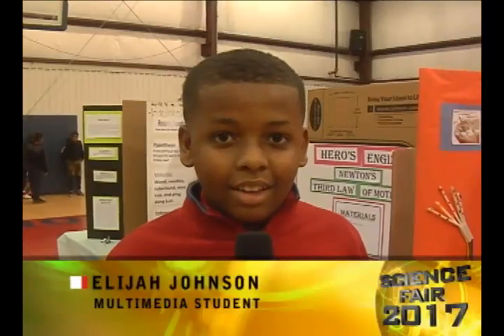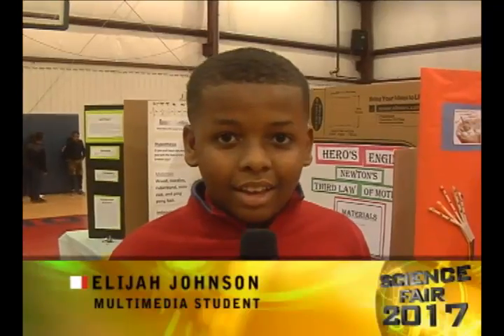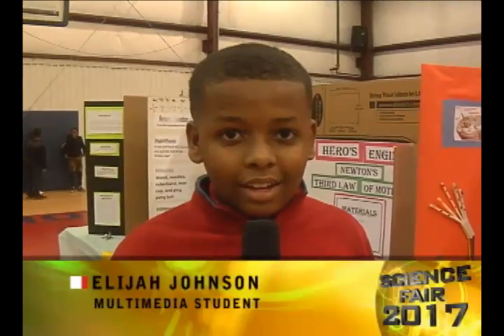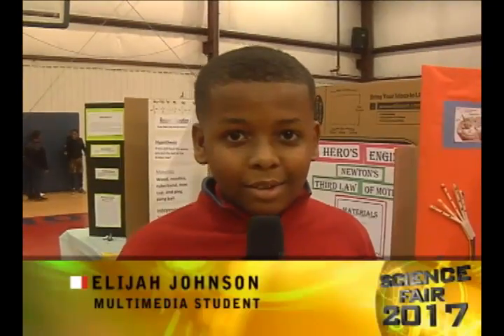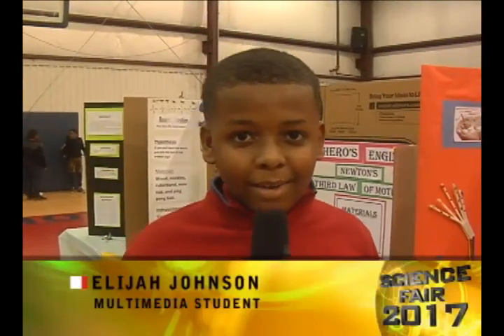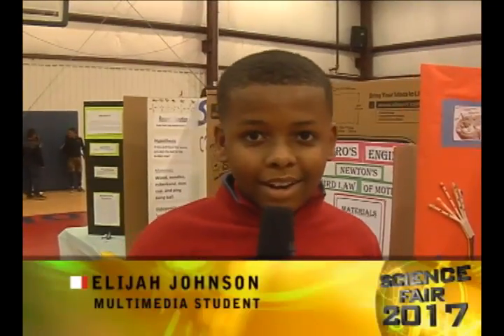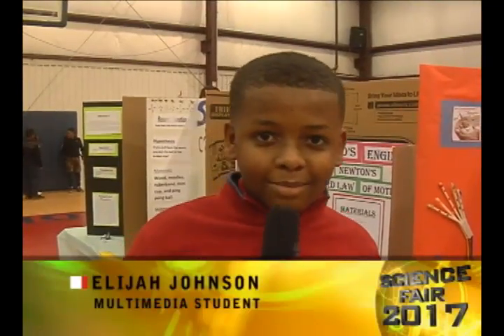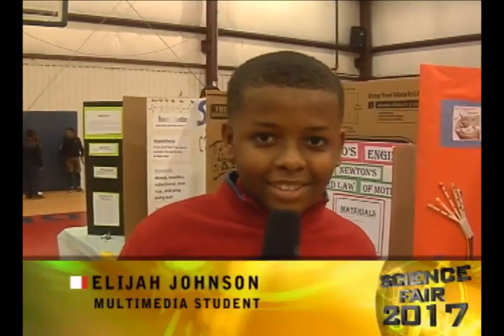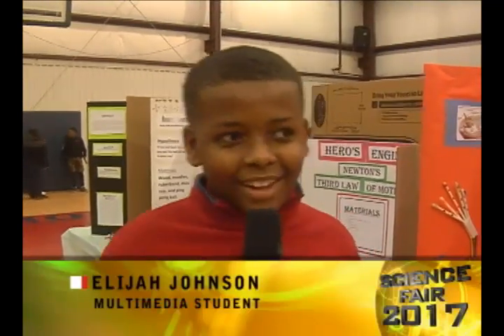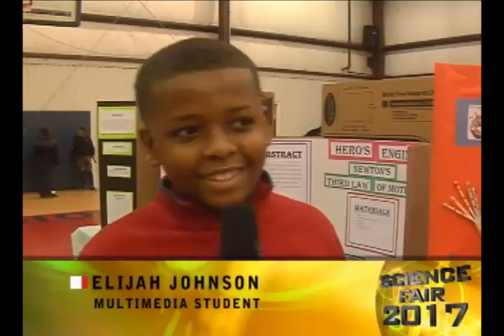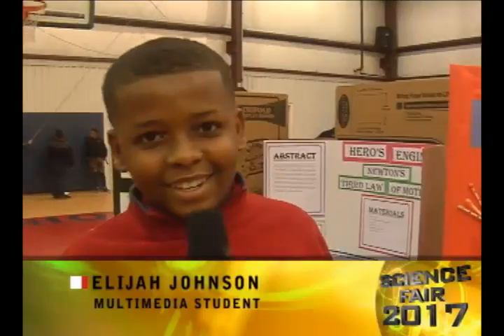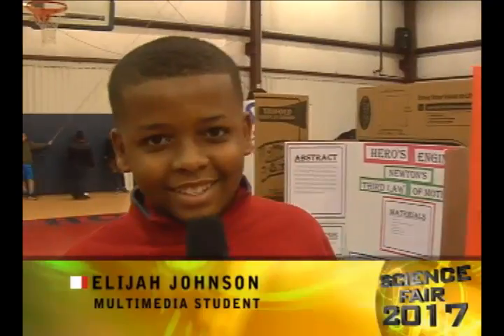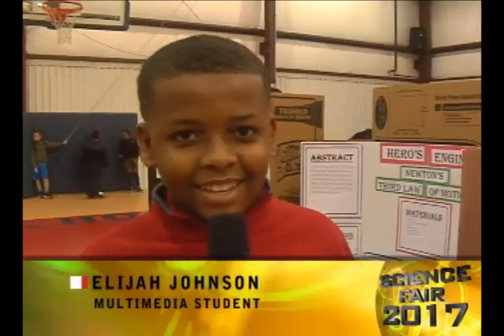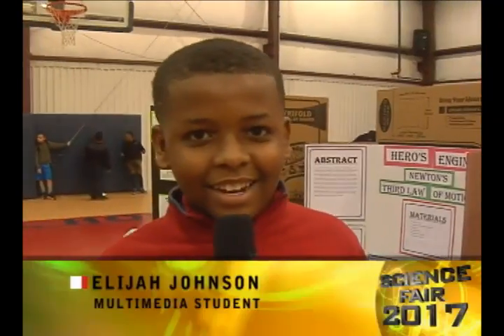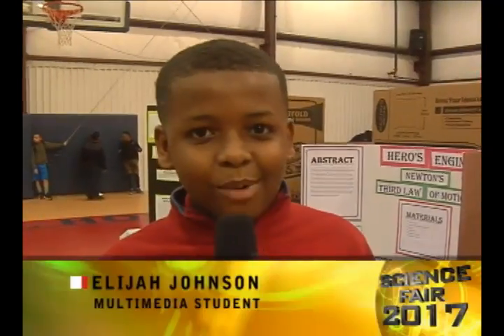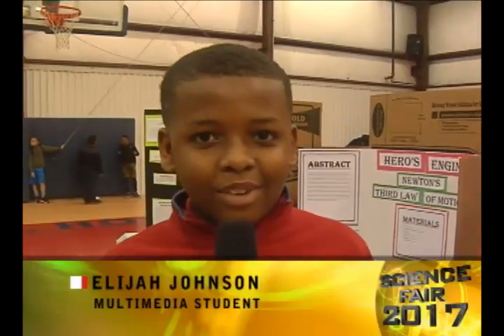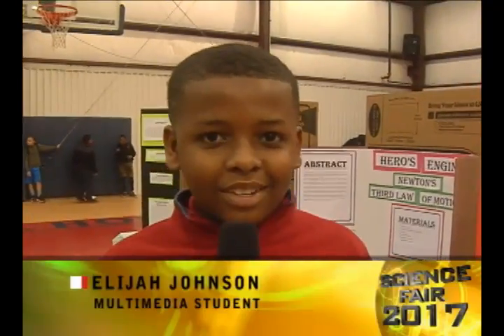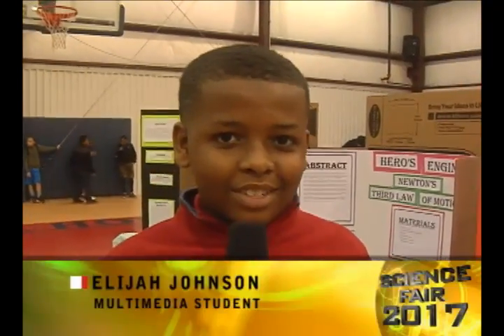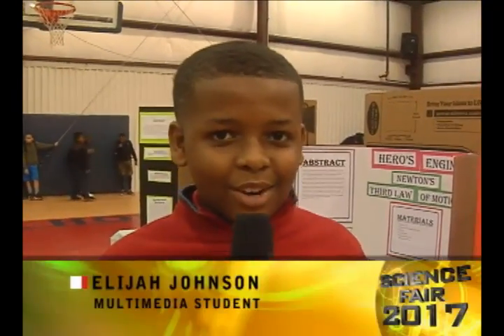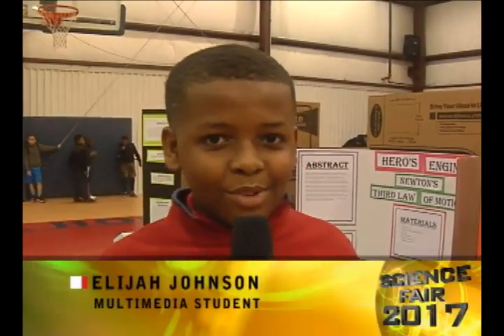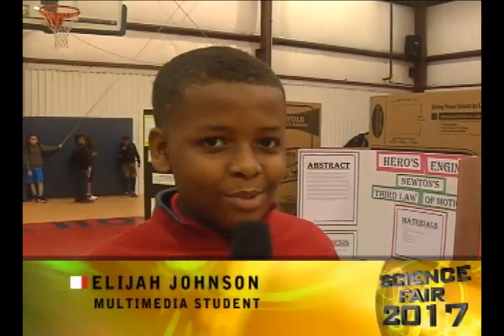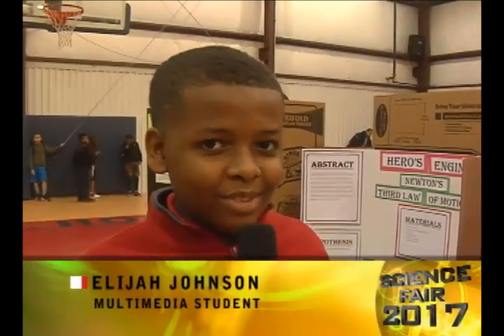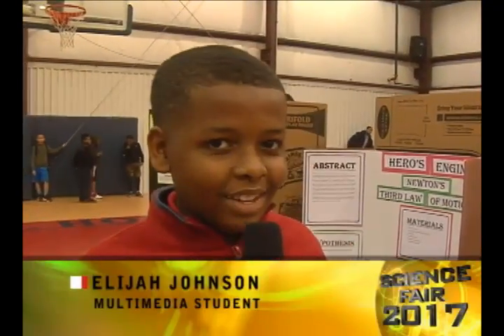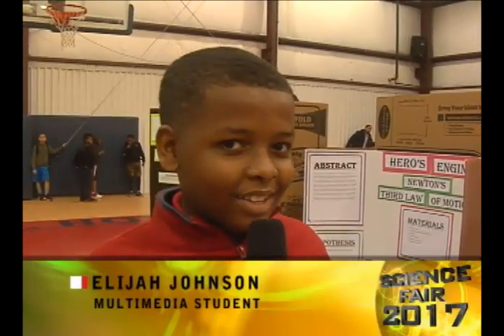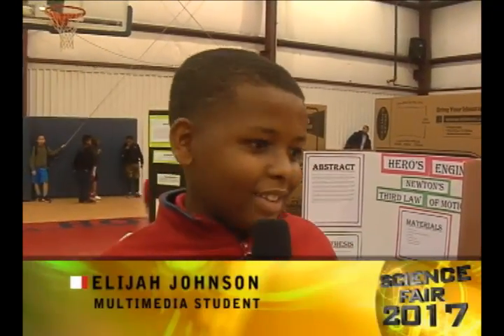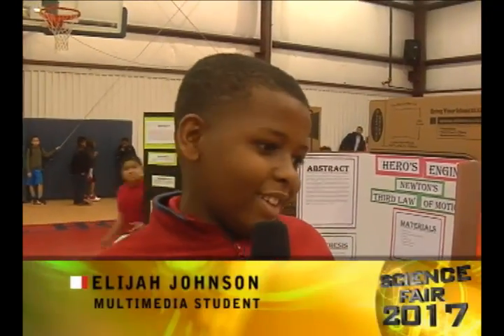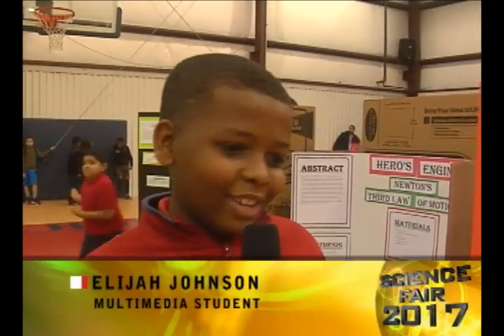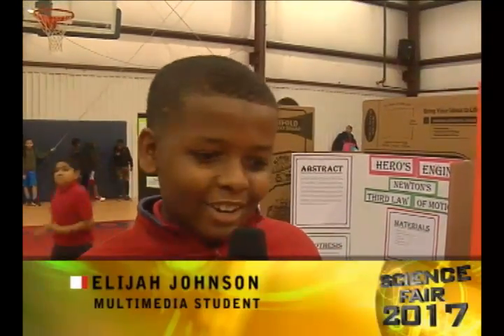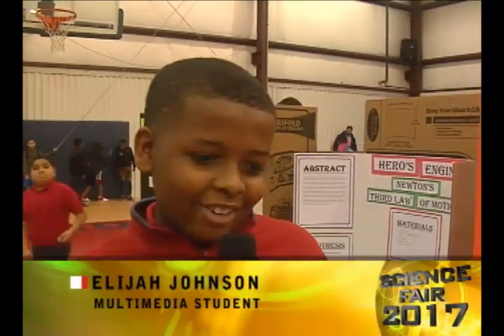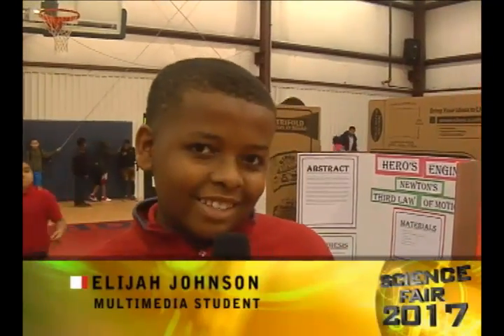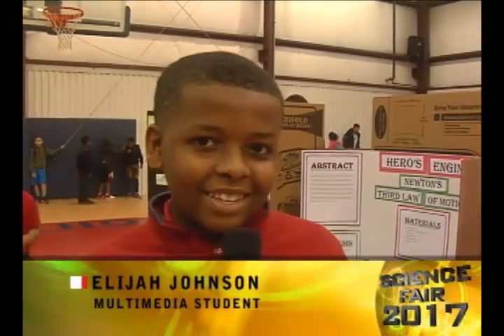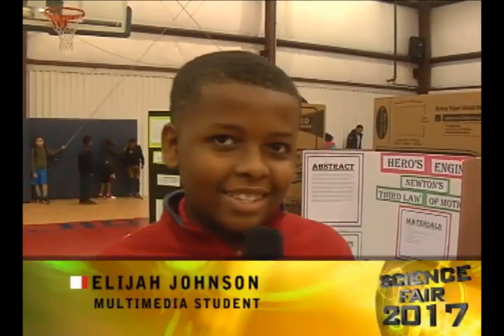Hello, my name is Elijah Johnson and I want to show you the third grade section.